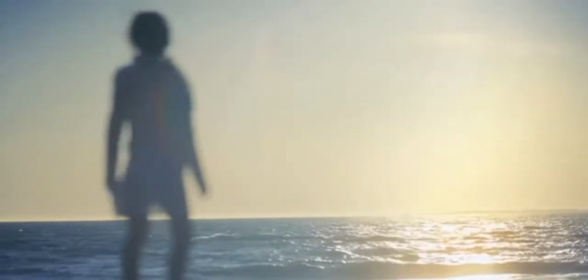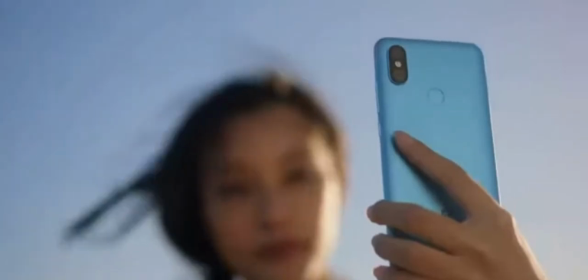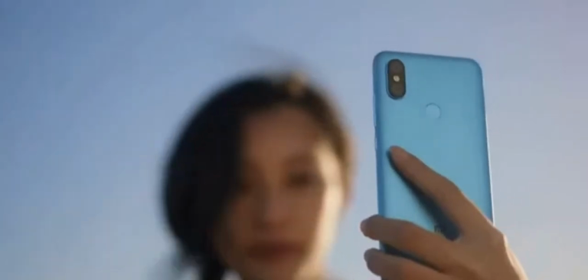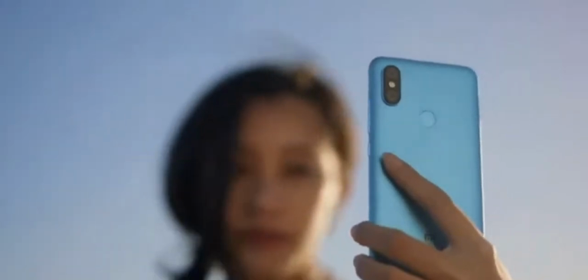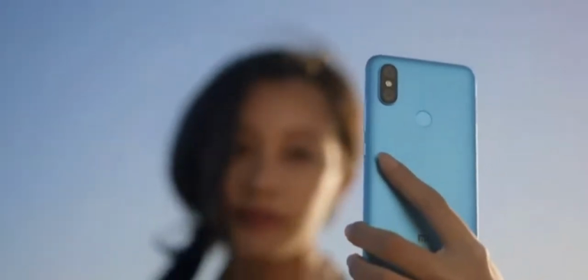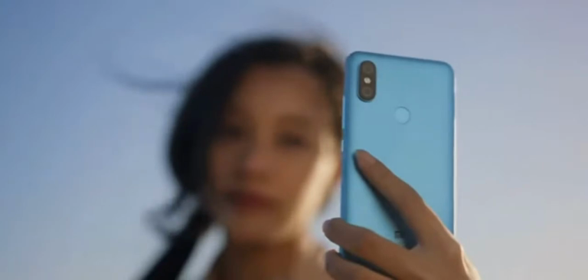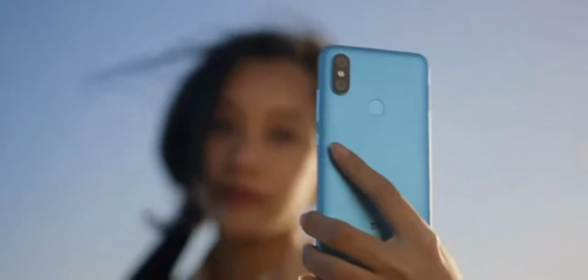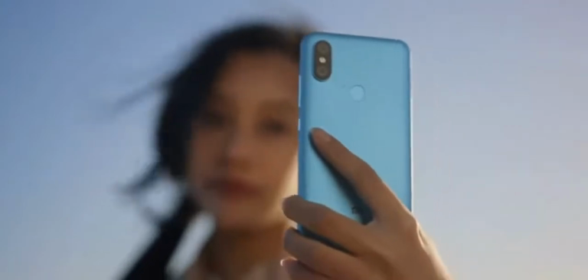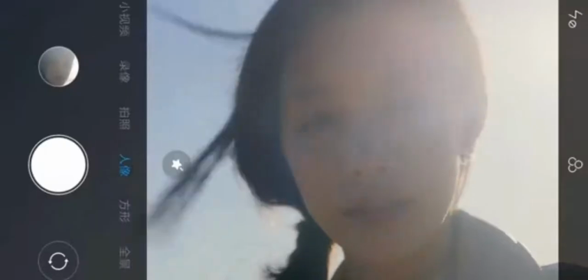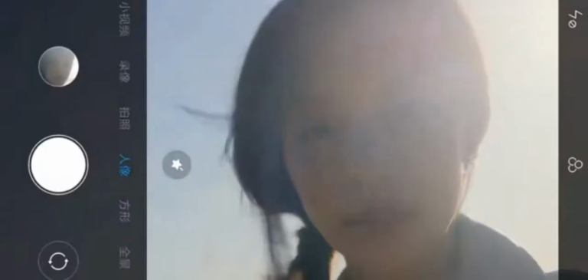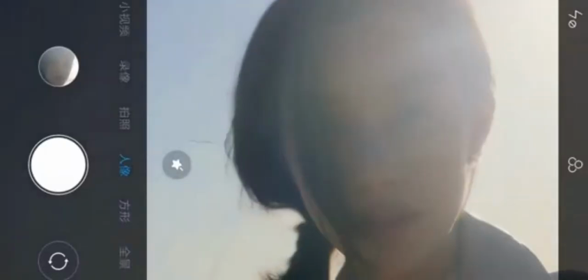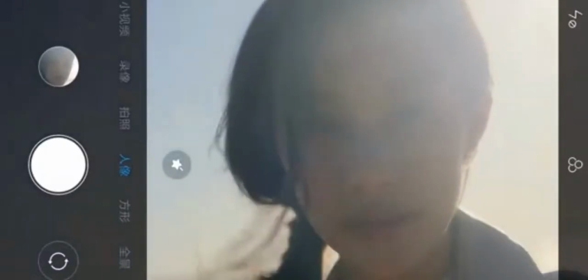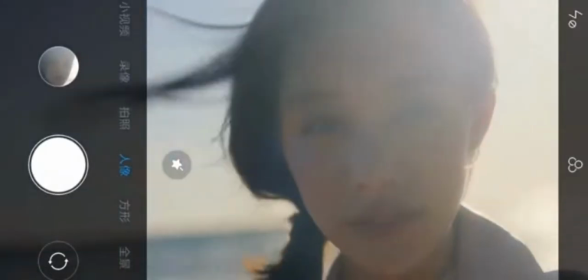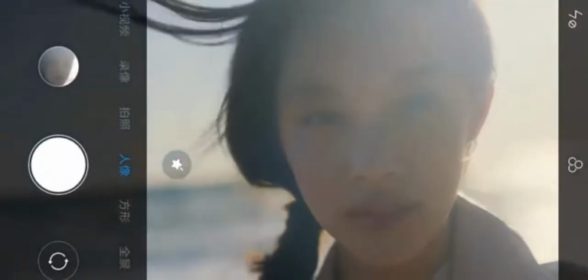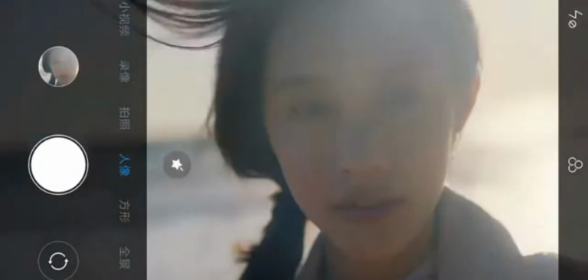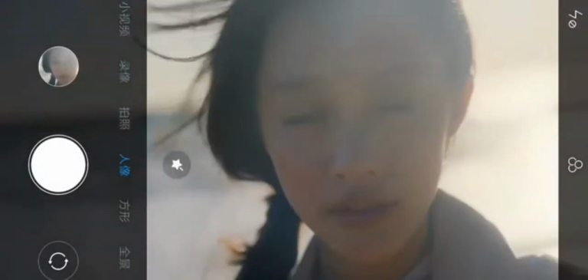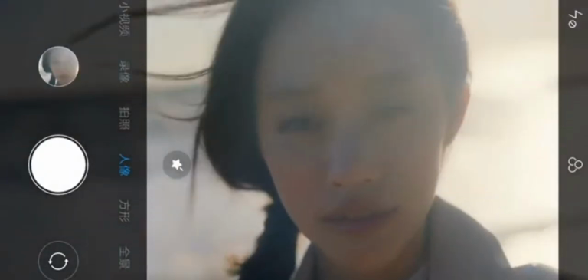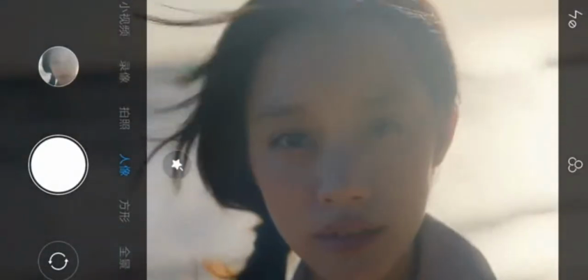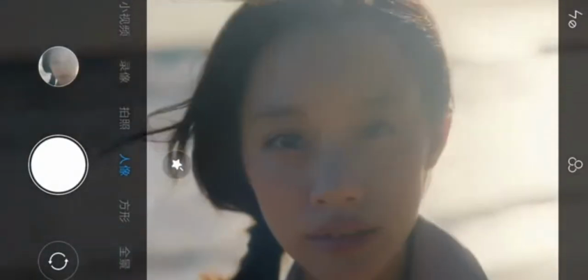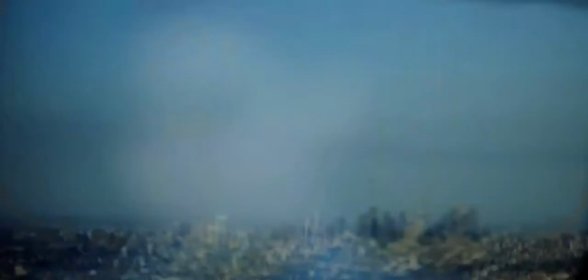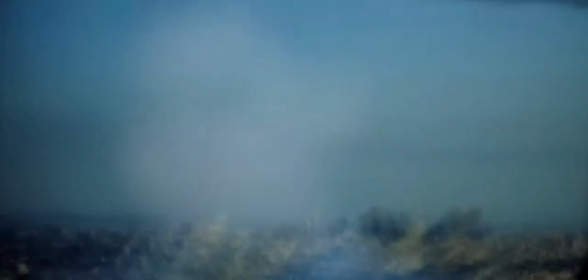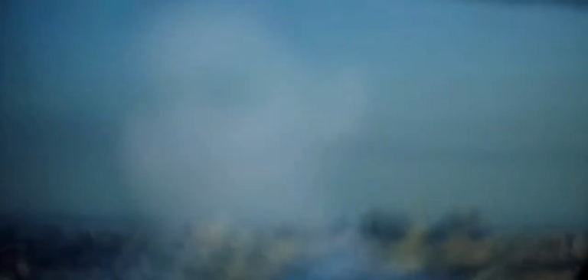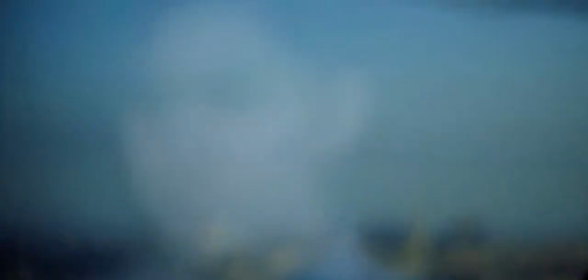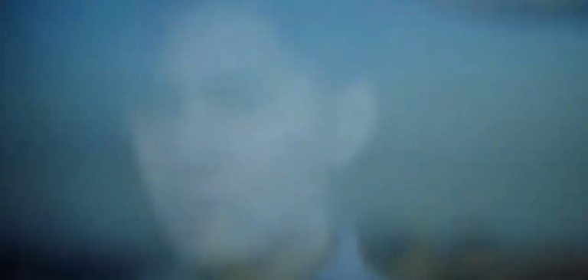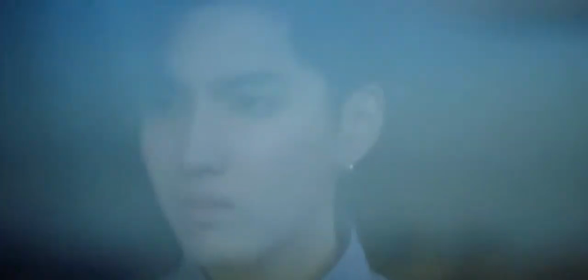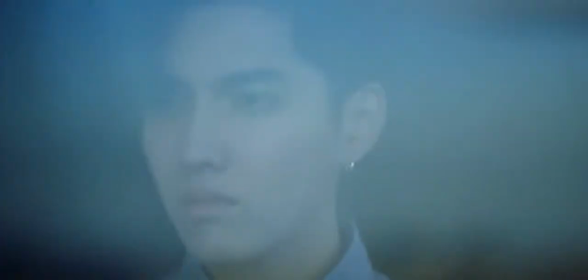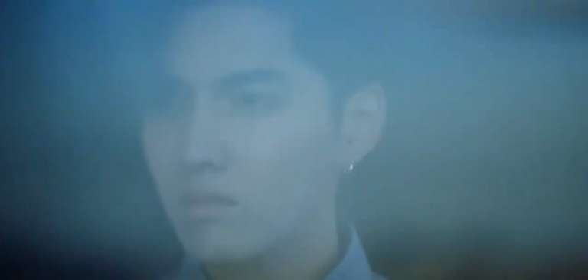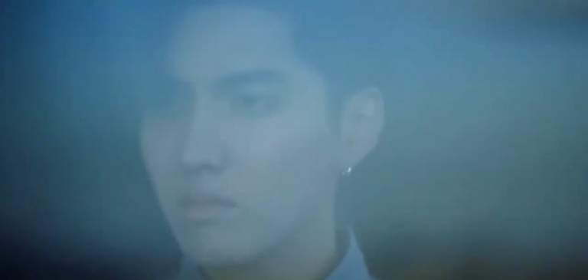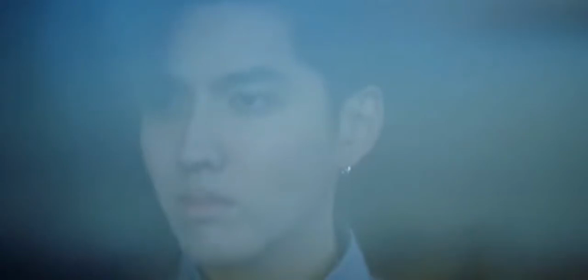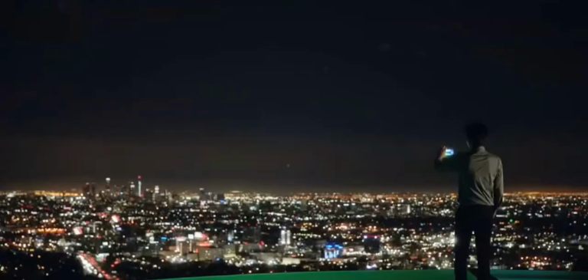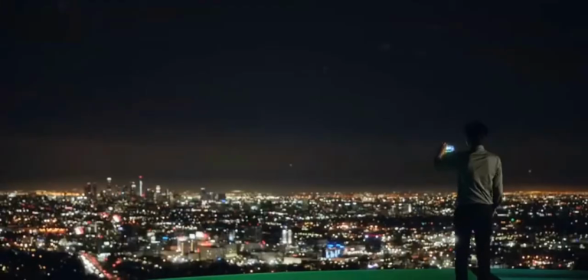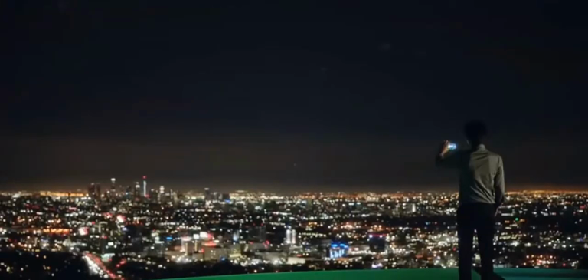The official renders of the gold model, shown by the company a week ago, feature a white front whereas the back panel sports the gold color.